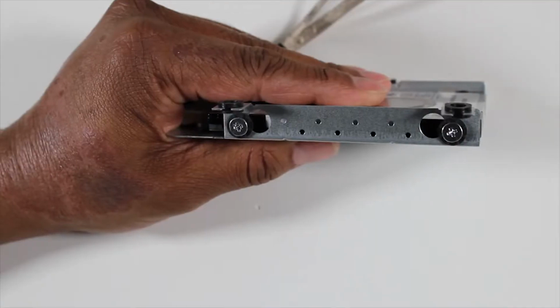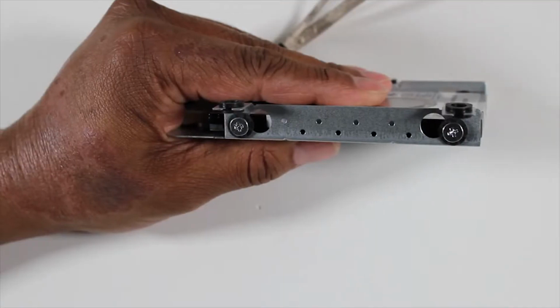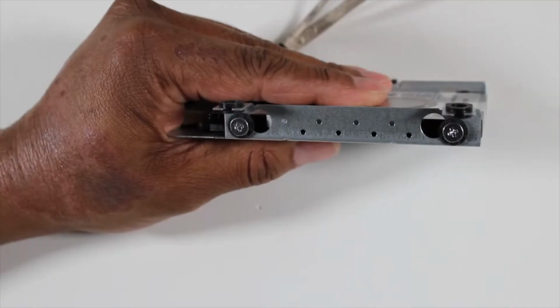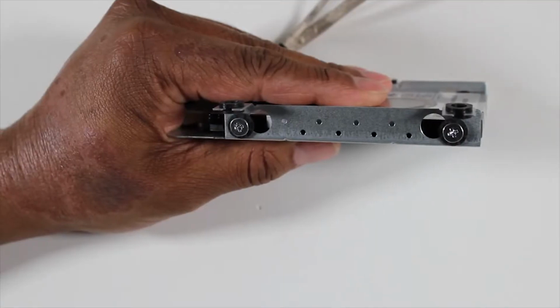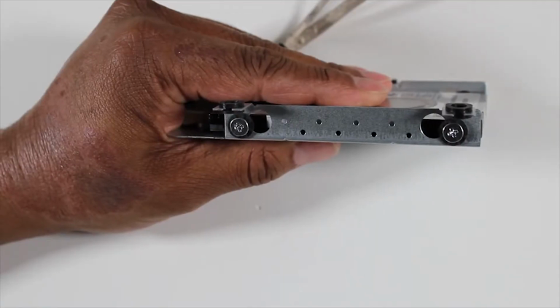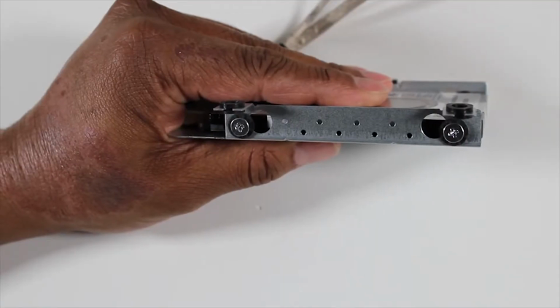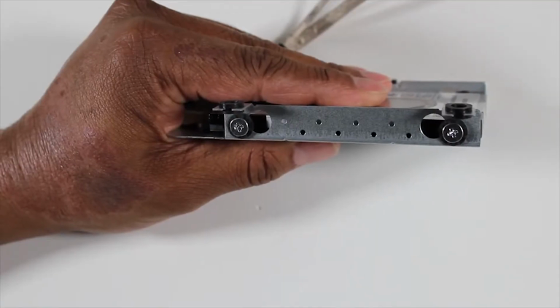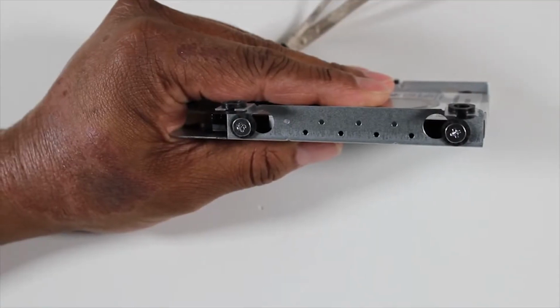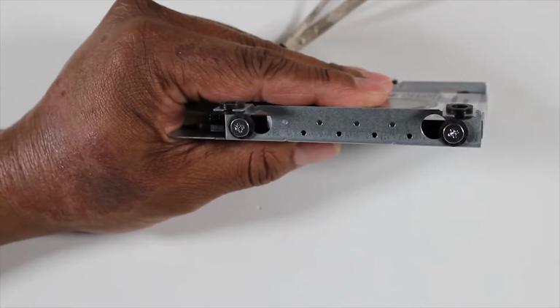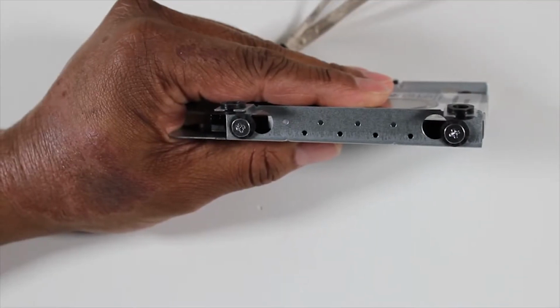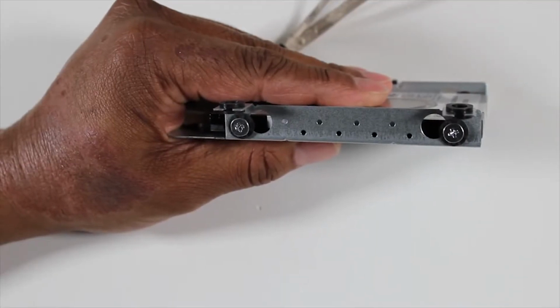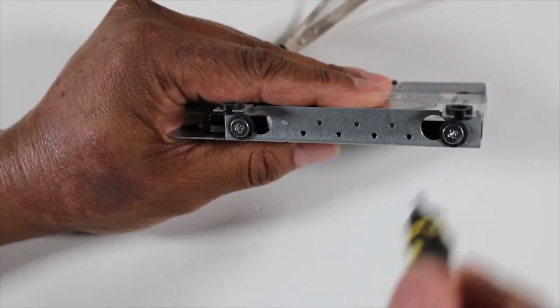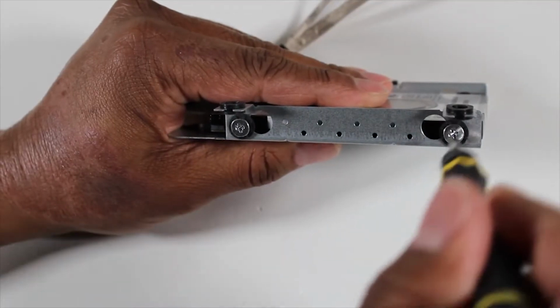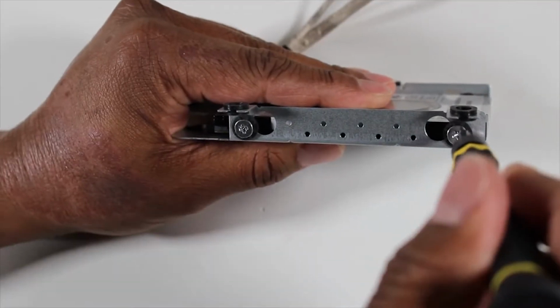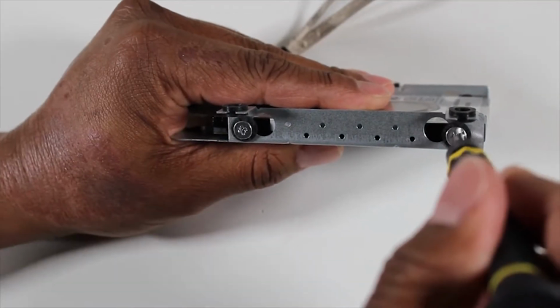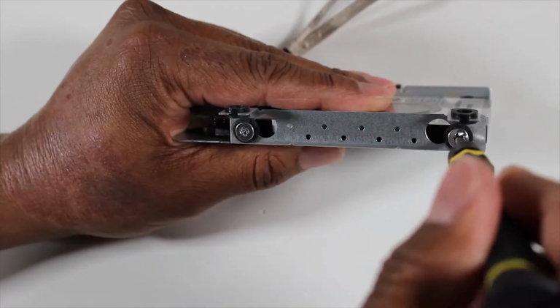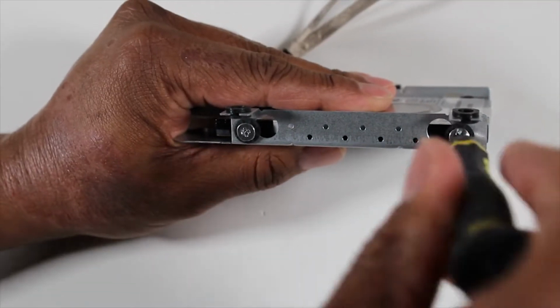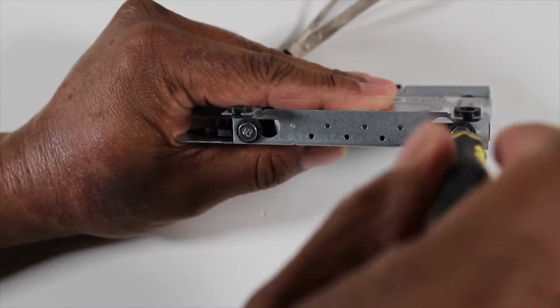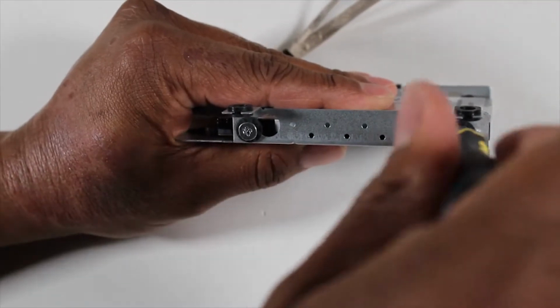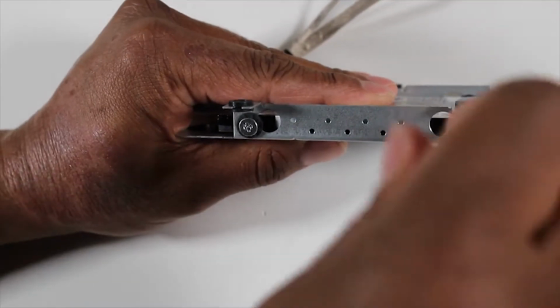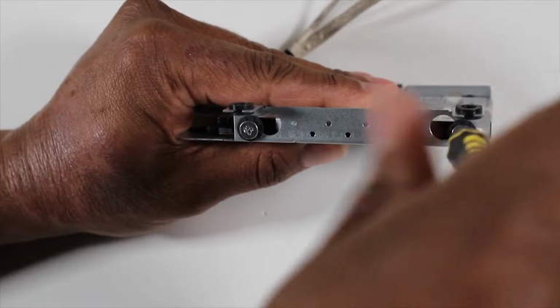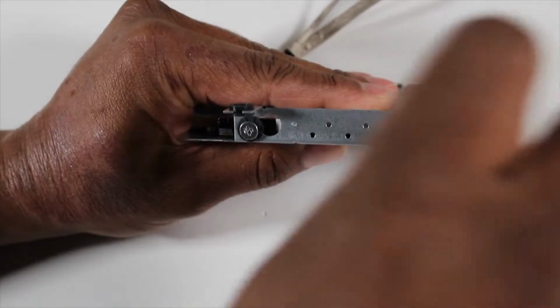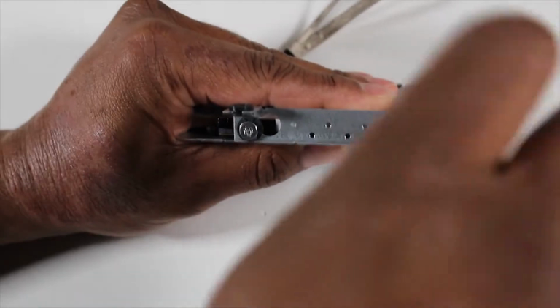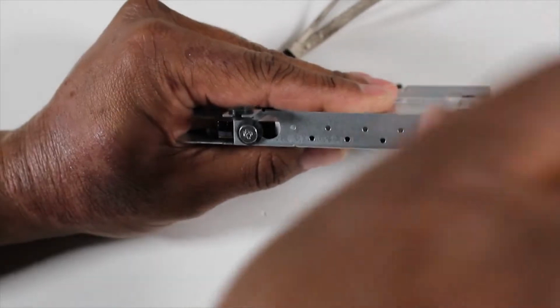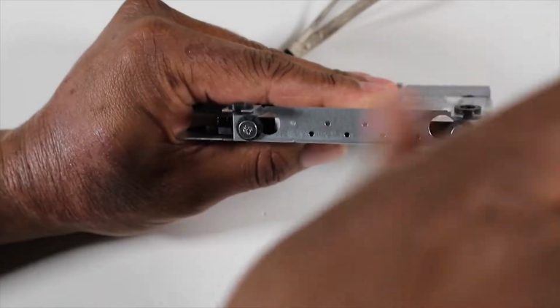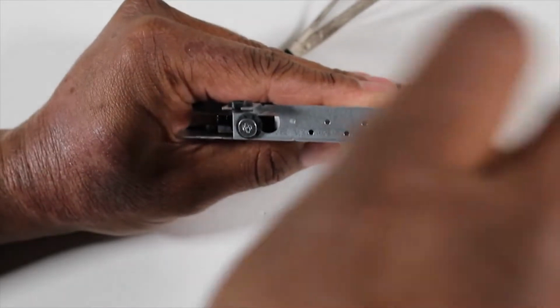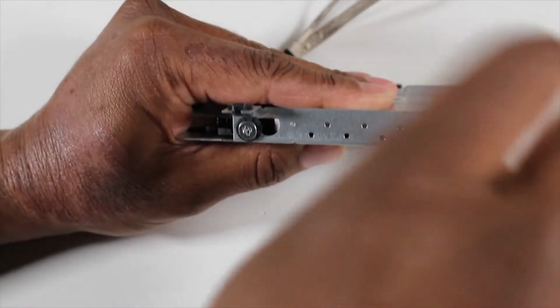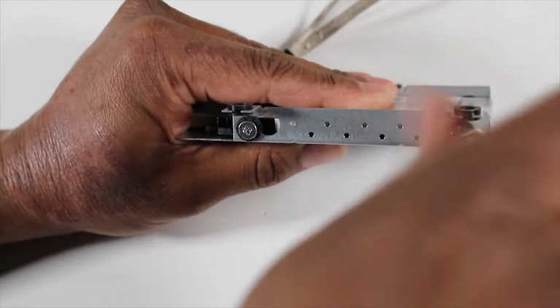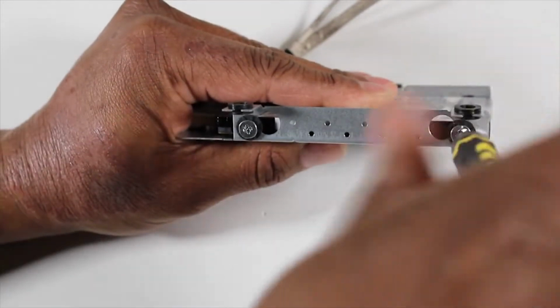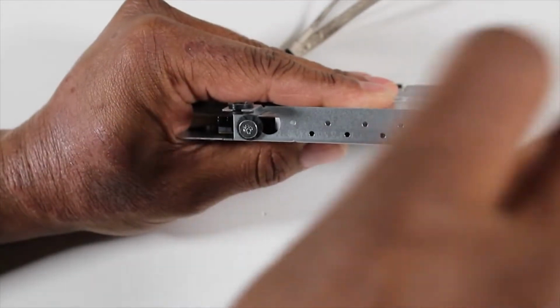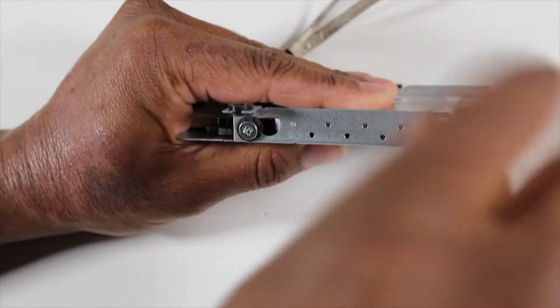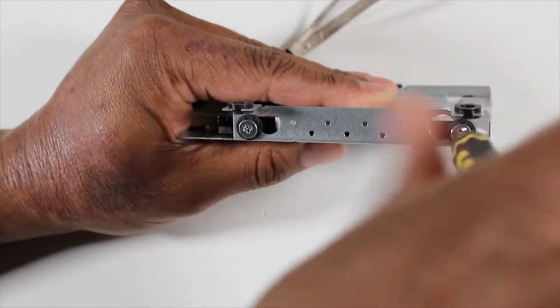Remove the four P2 Phillips-head screws that secure the hard drive to the hard drive cage.